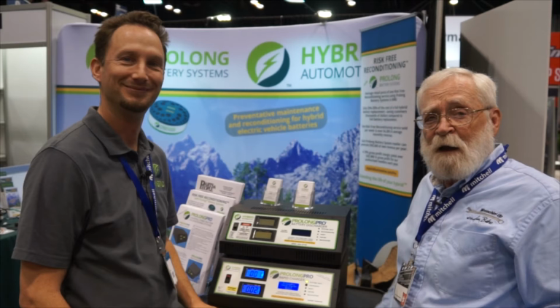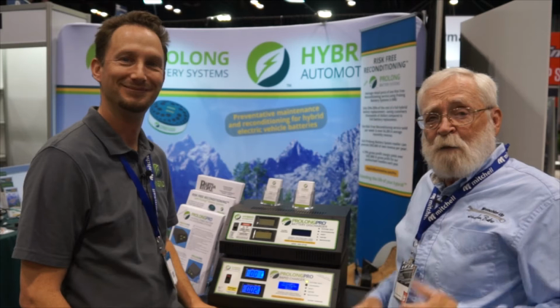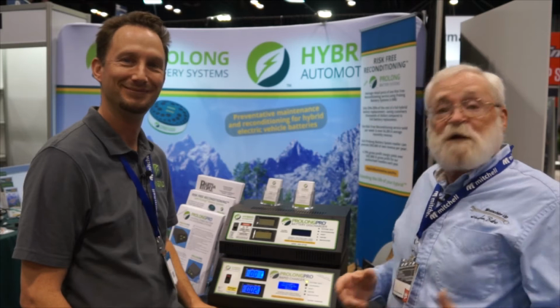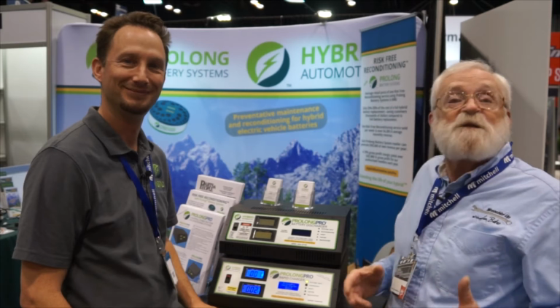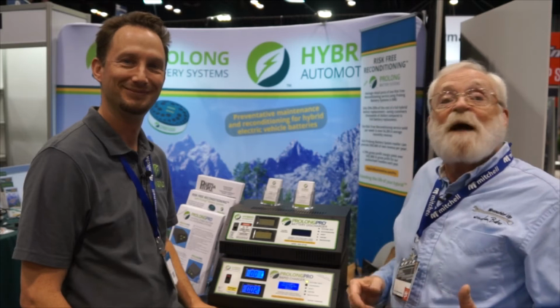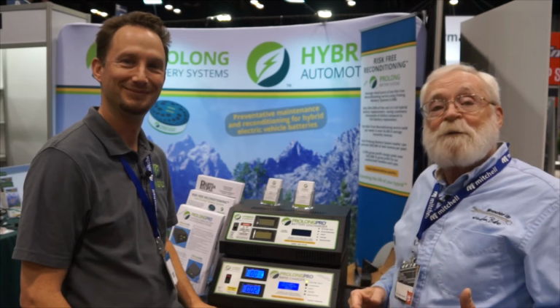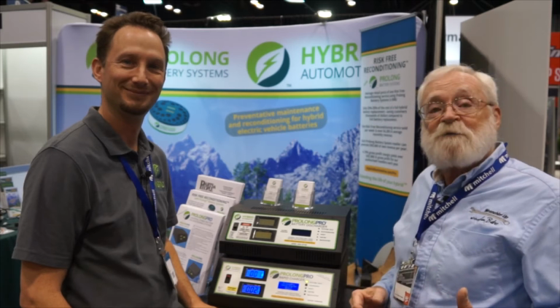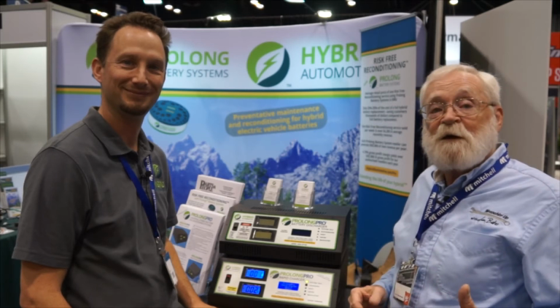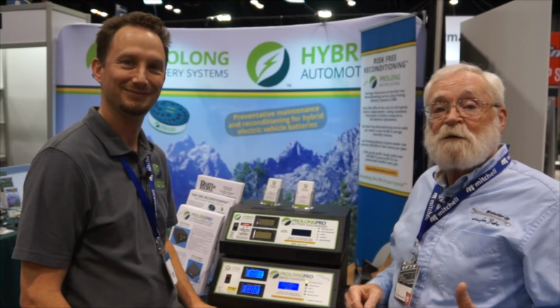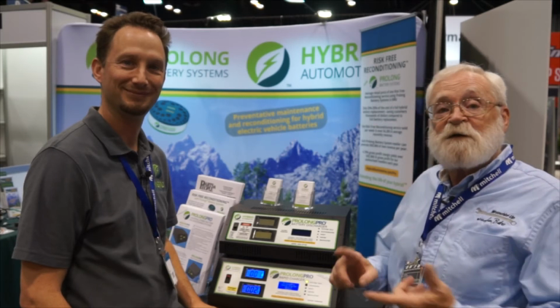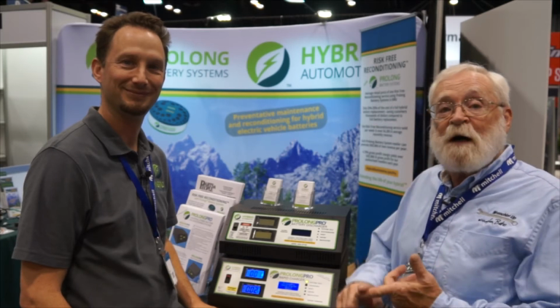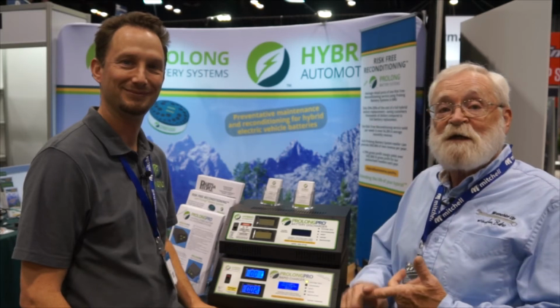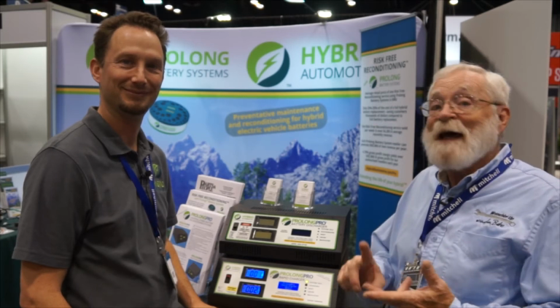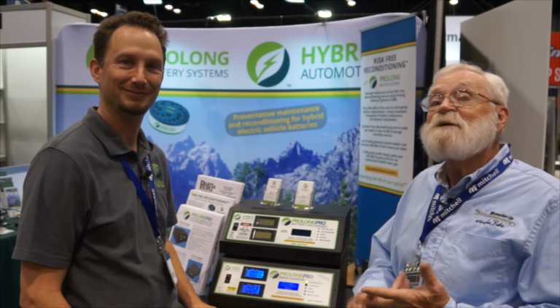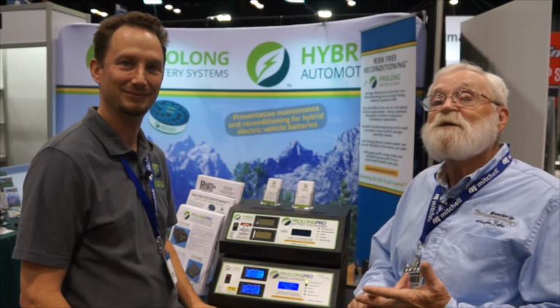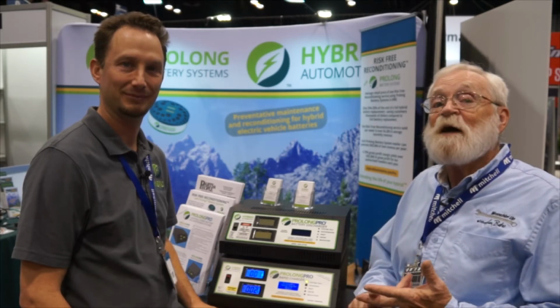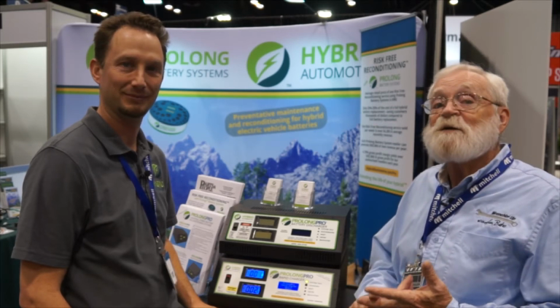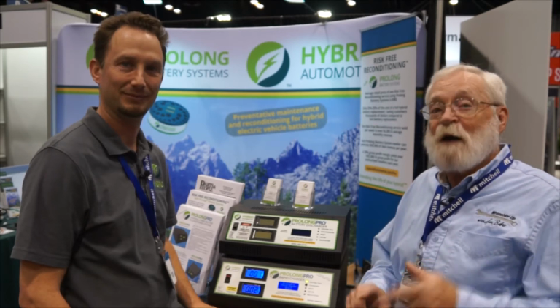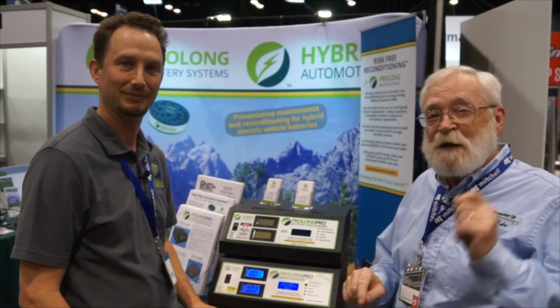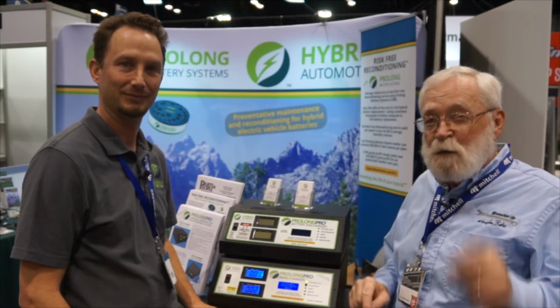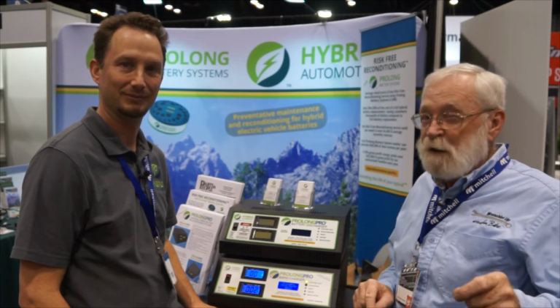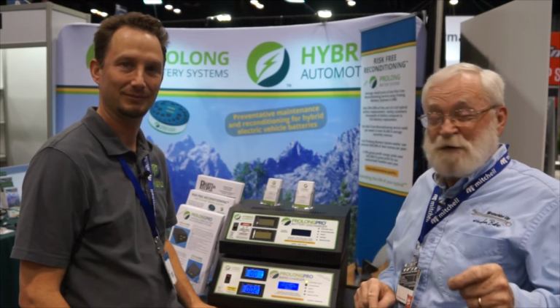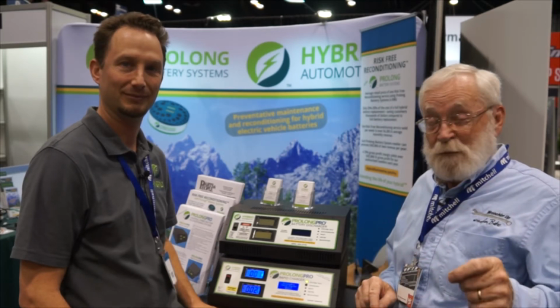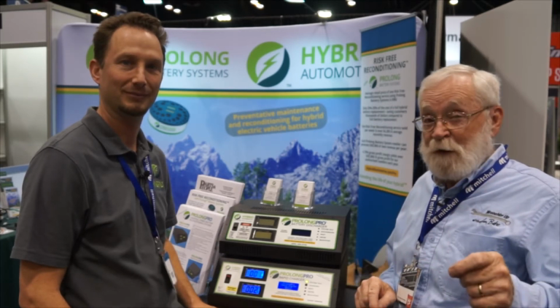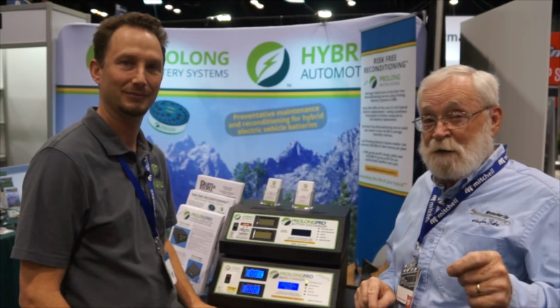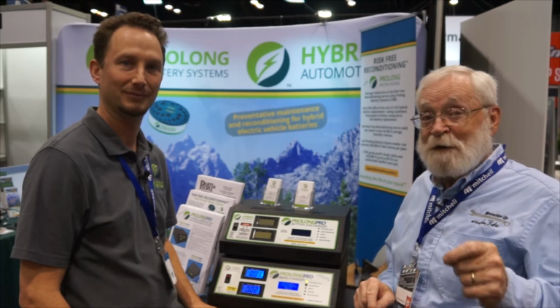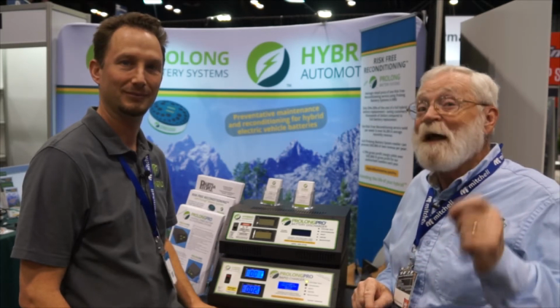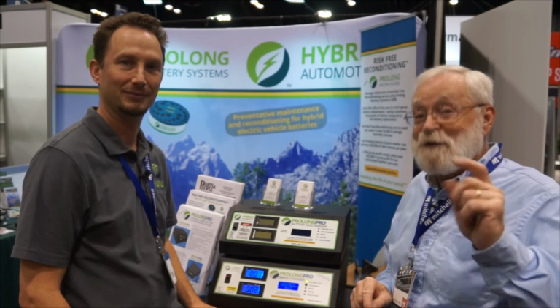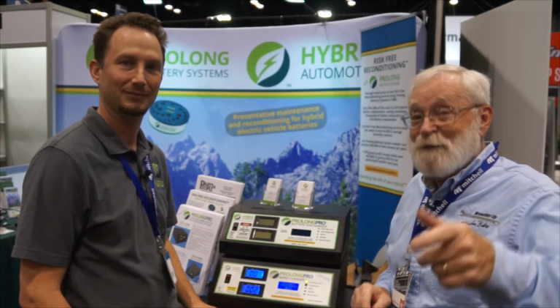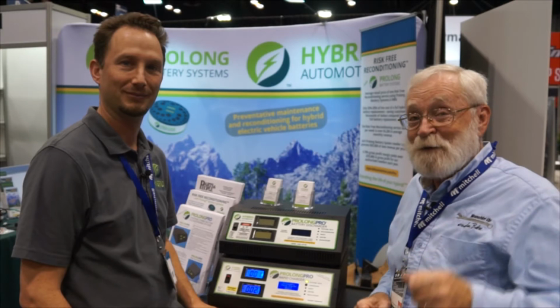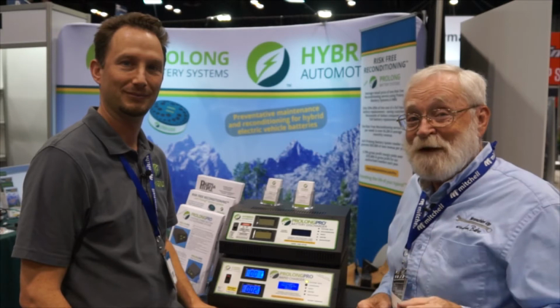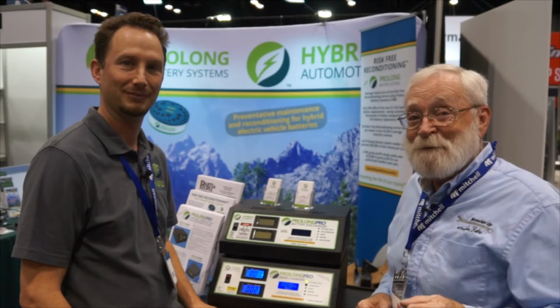When servicing hybrid vehicles, charging and discharging are equally as important. And that's coming right up.